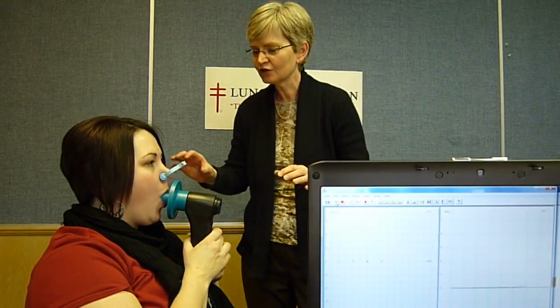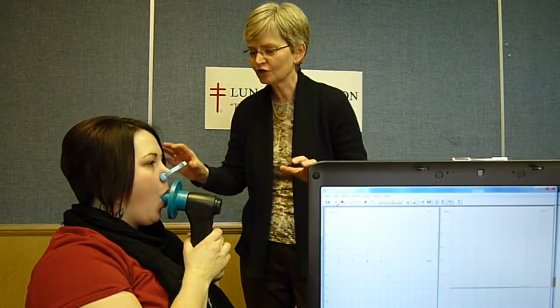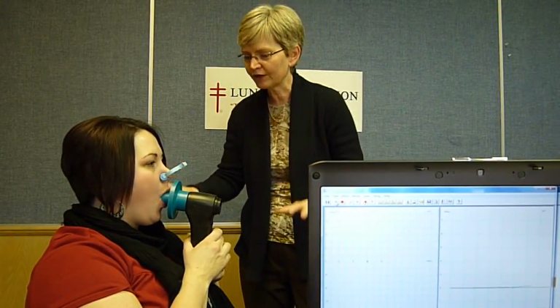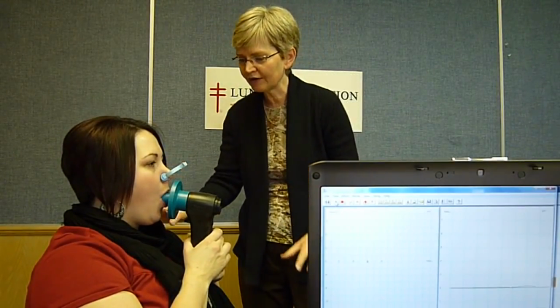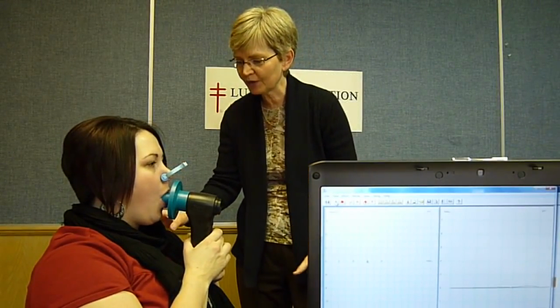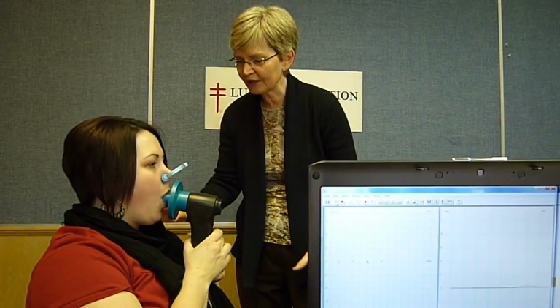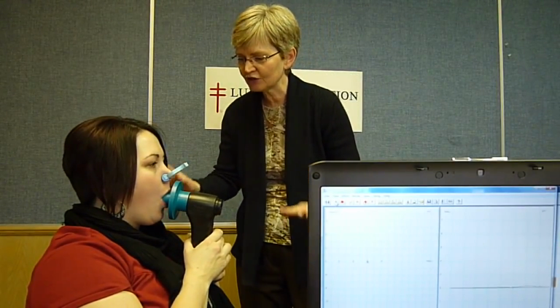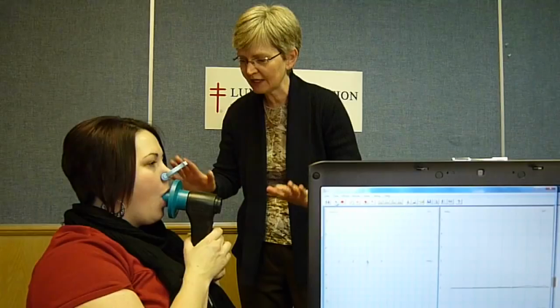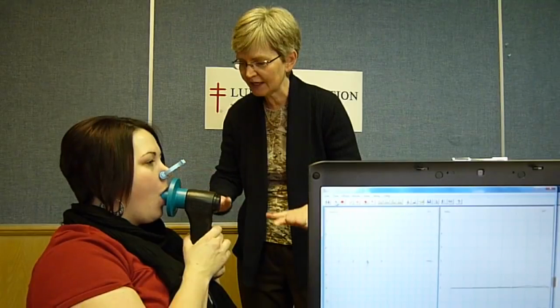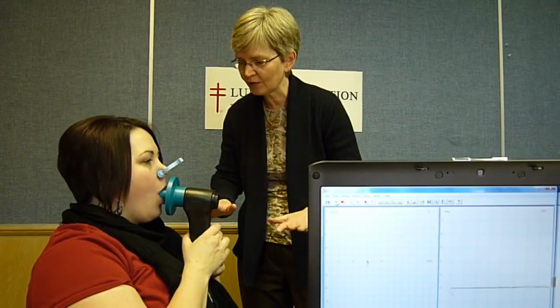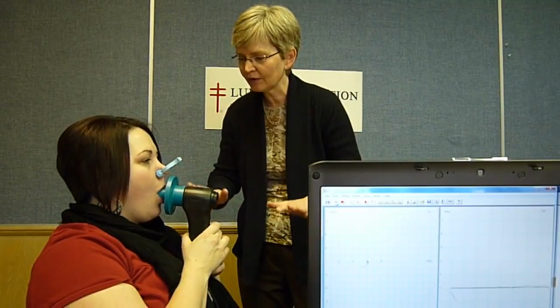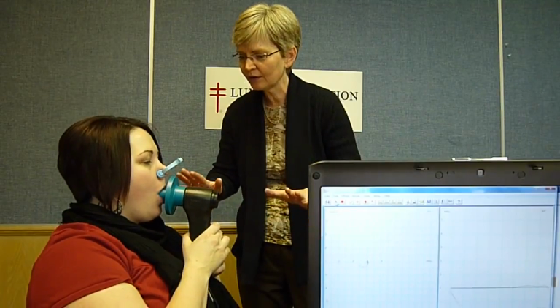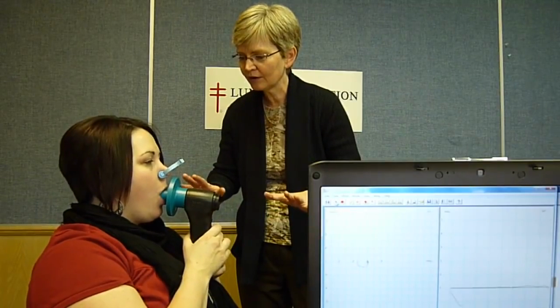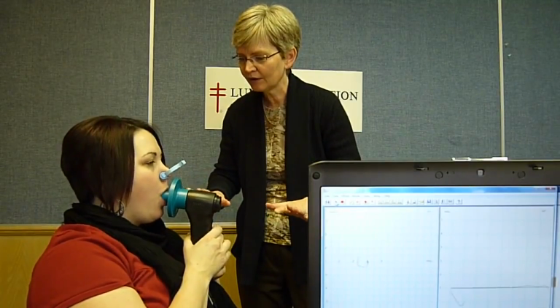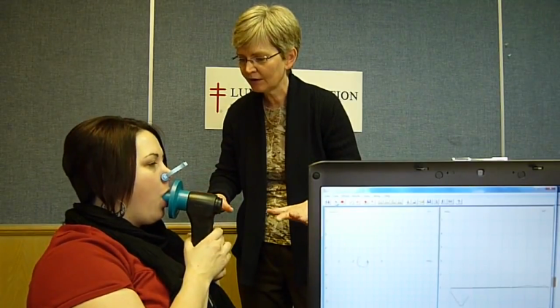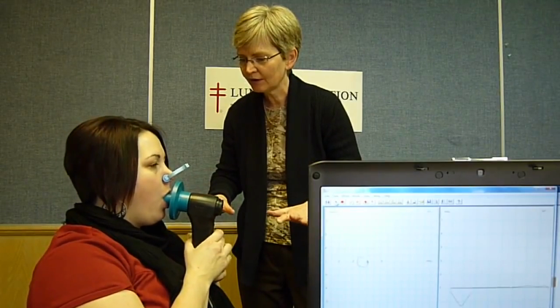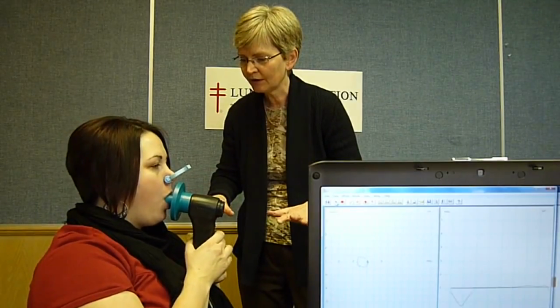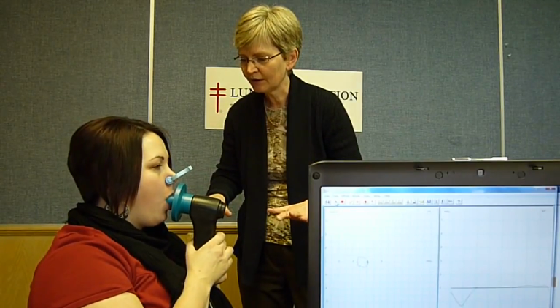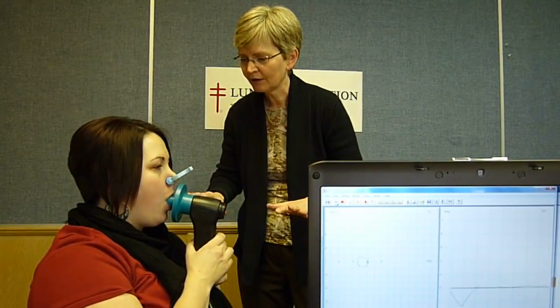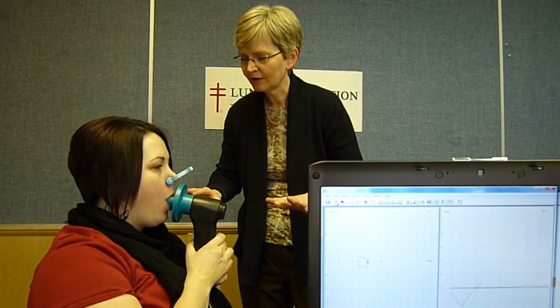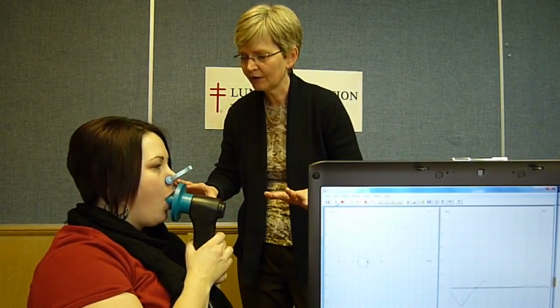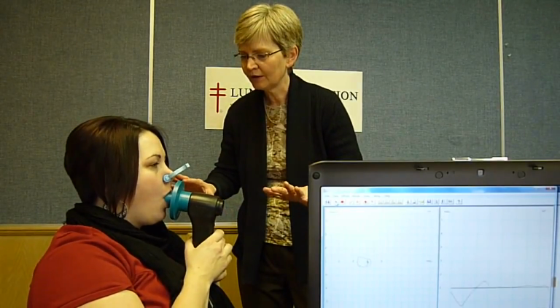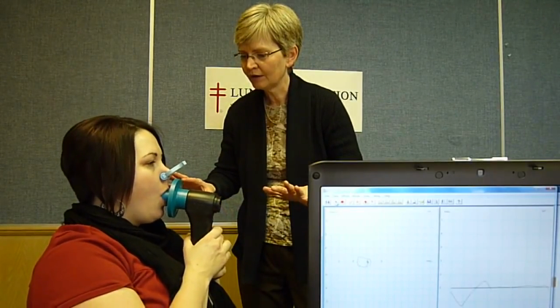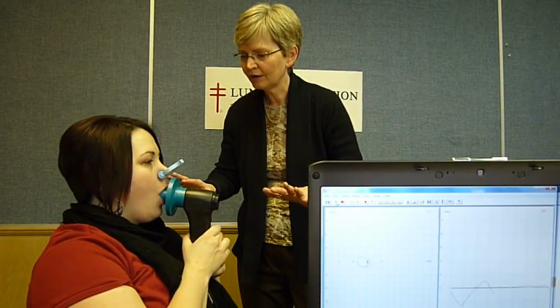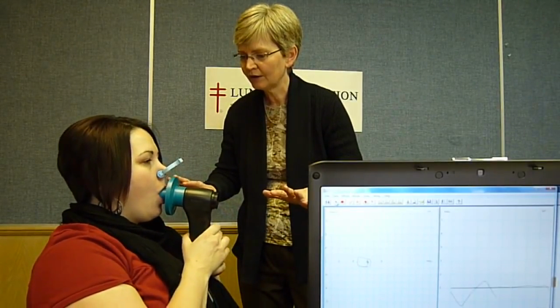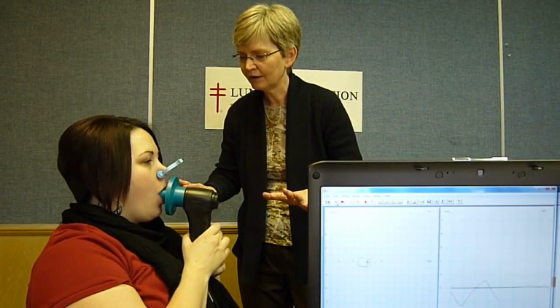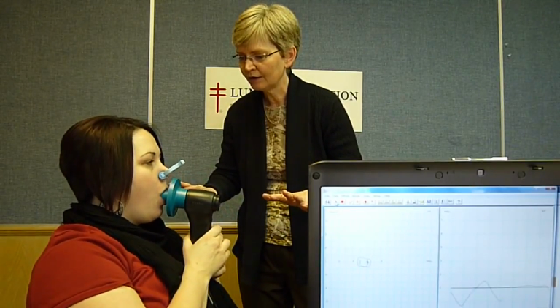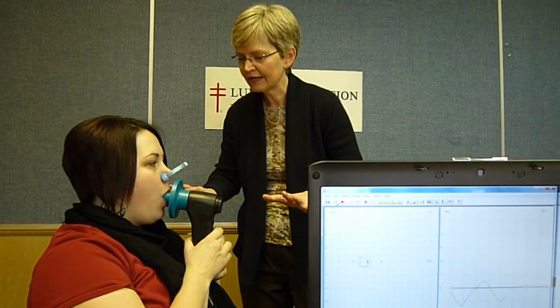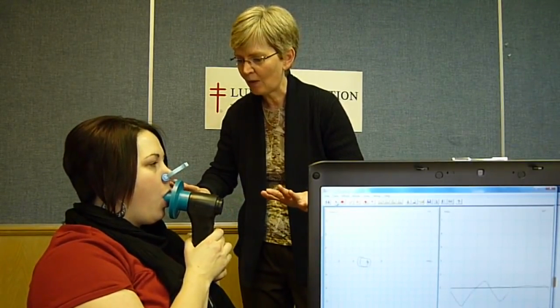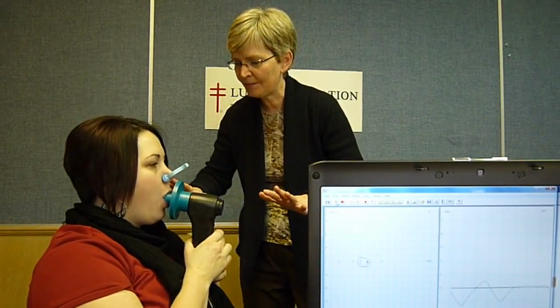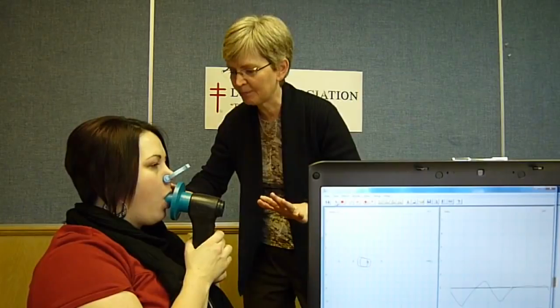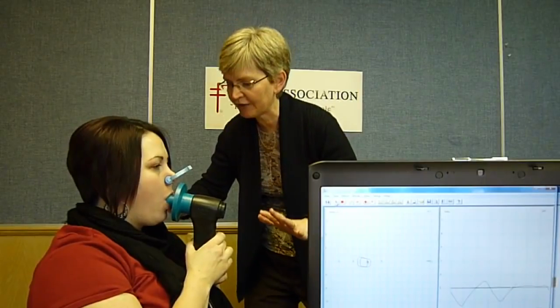So just ordinary breathing, just in and out. Now a big breath.